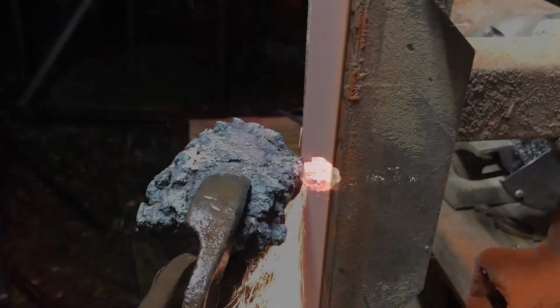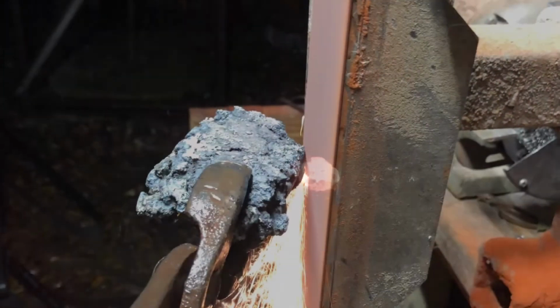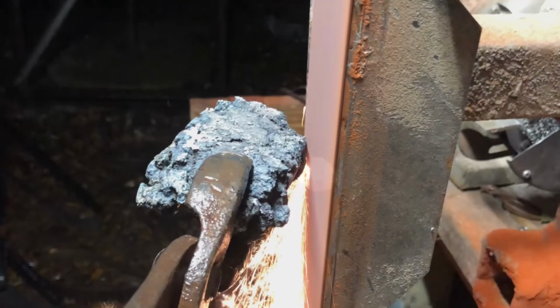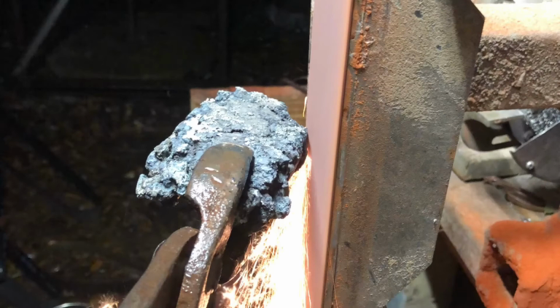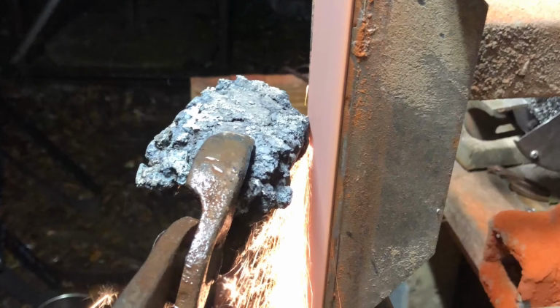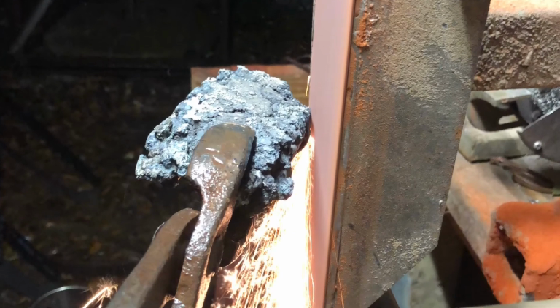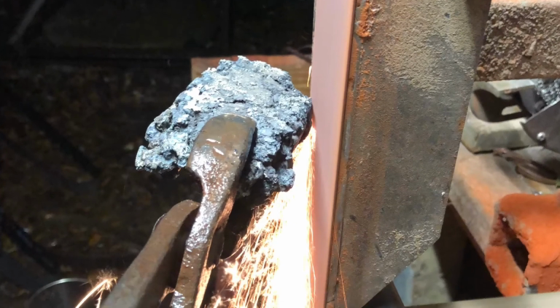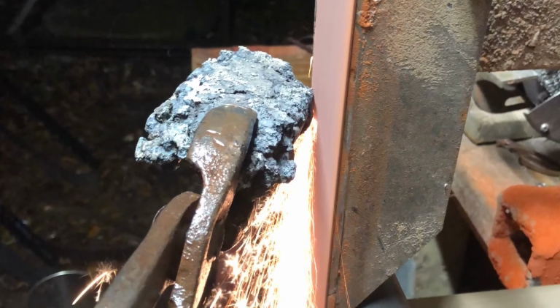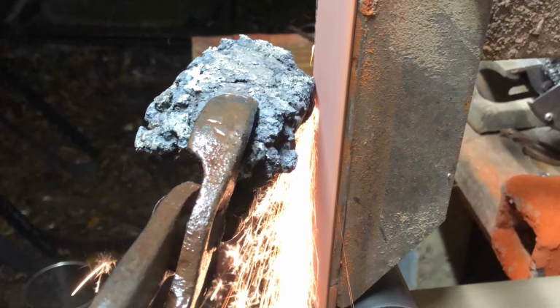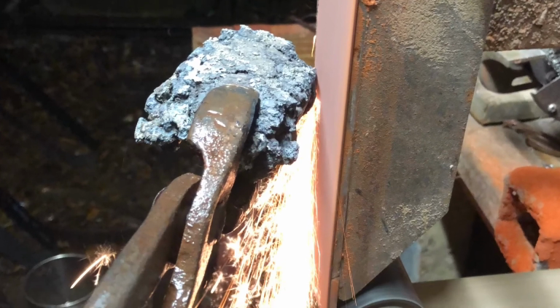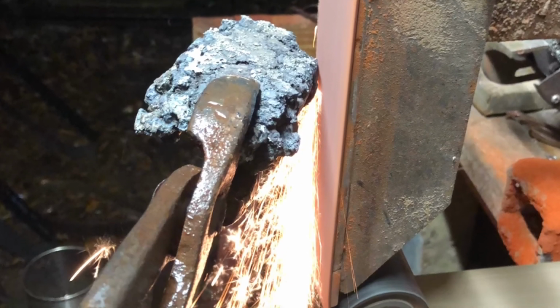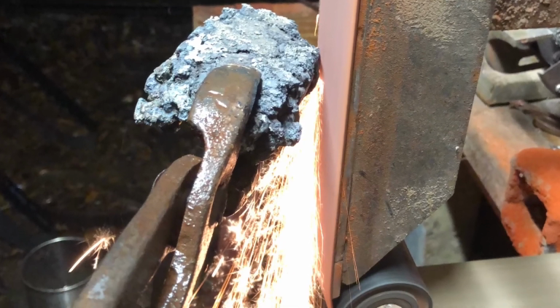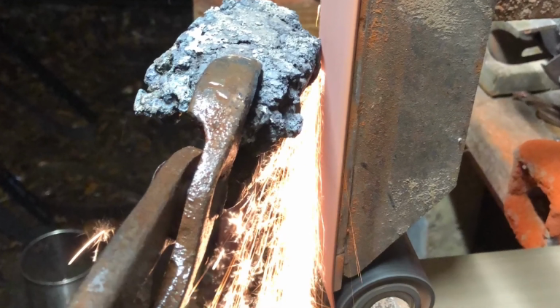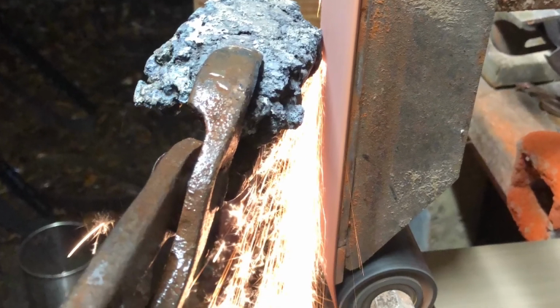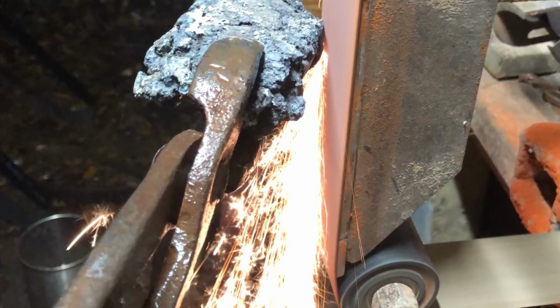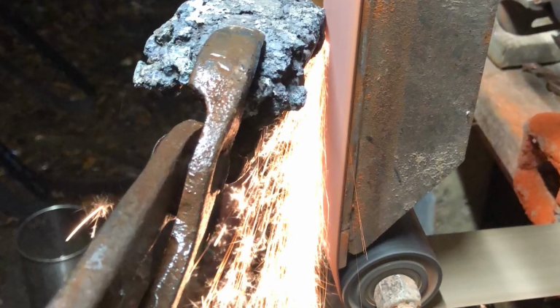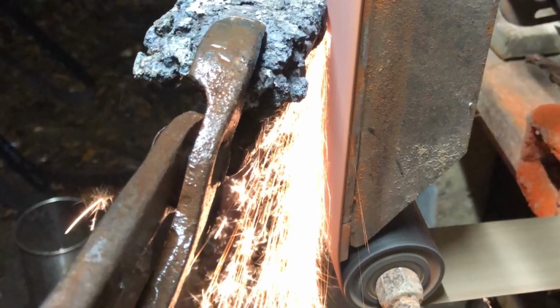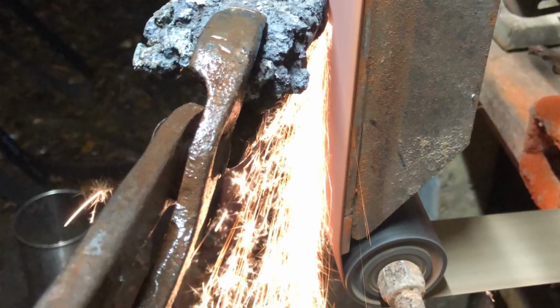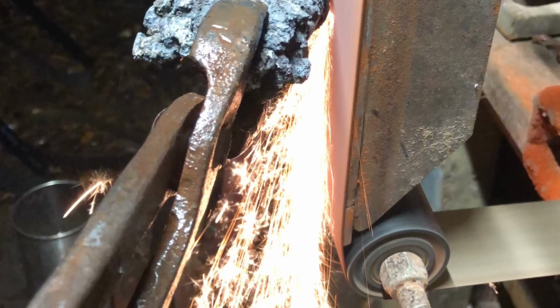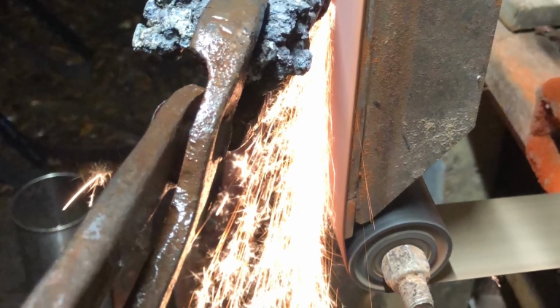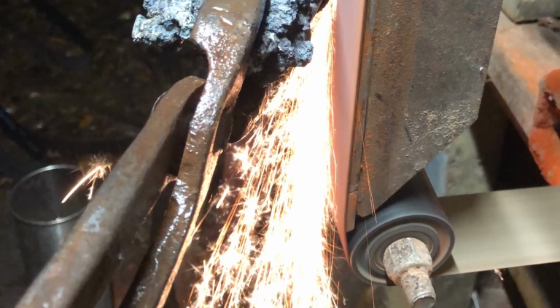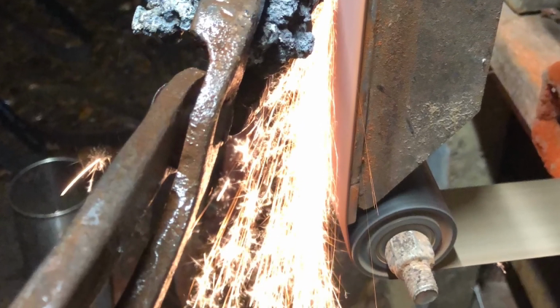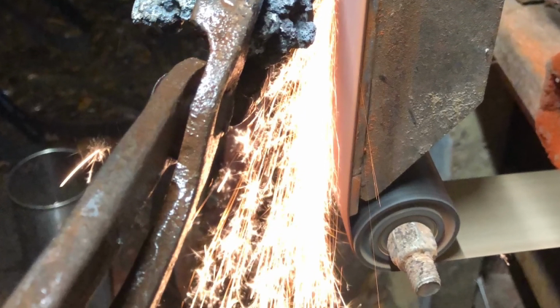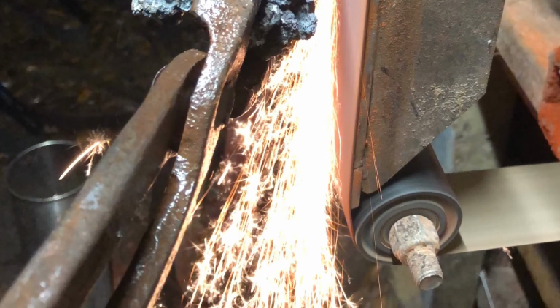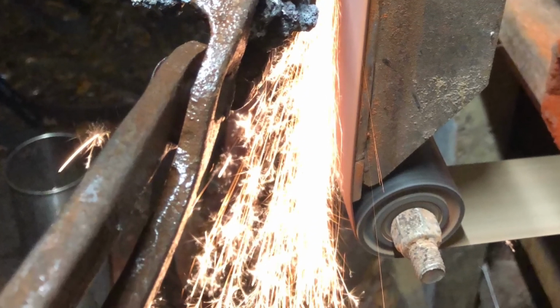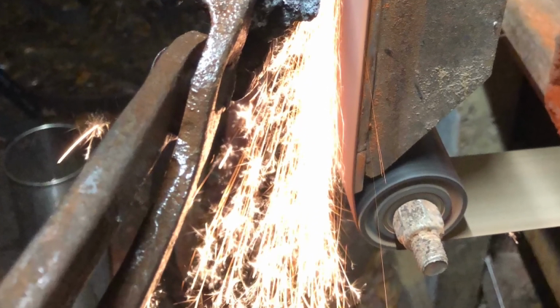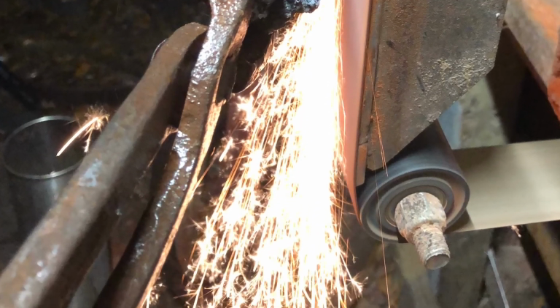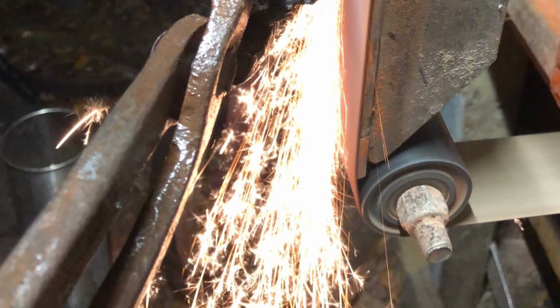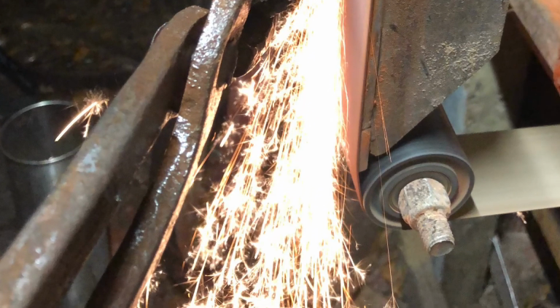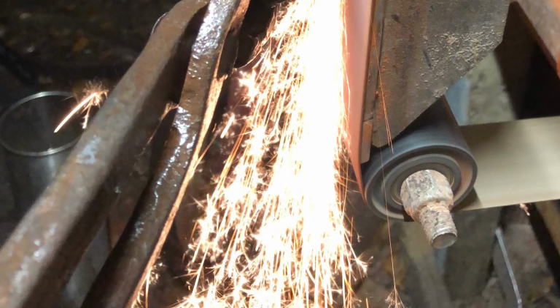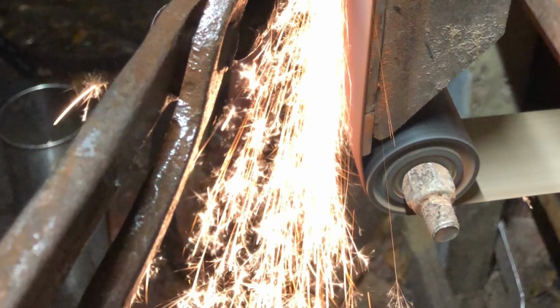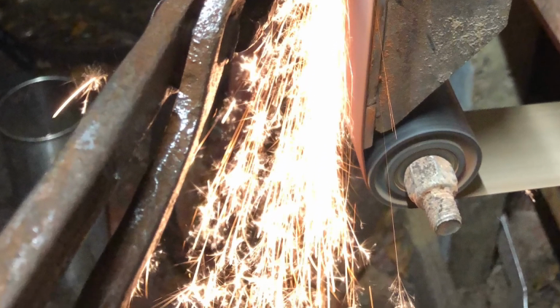Now we'll take it over to the grinder — and that's a lot of carbon. A beautiful piece of hearth steel.